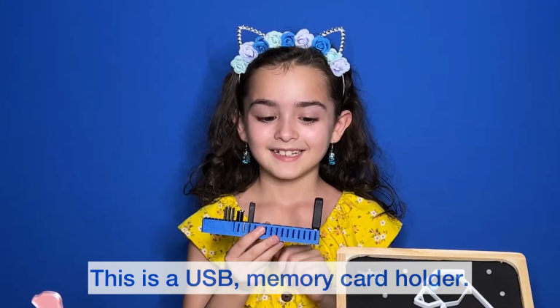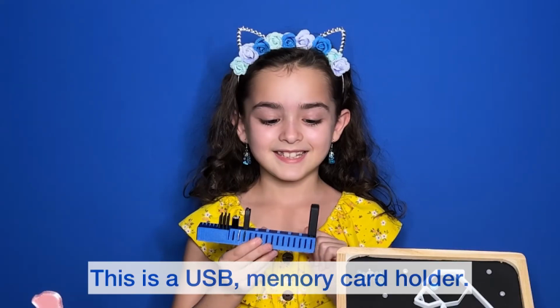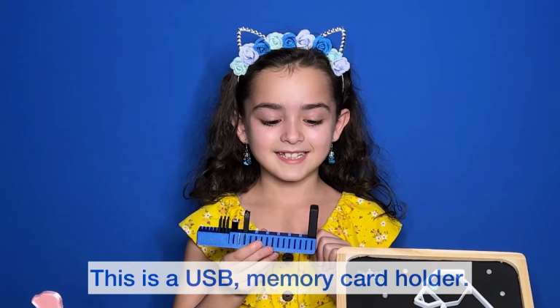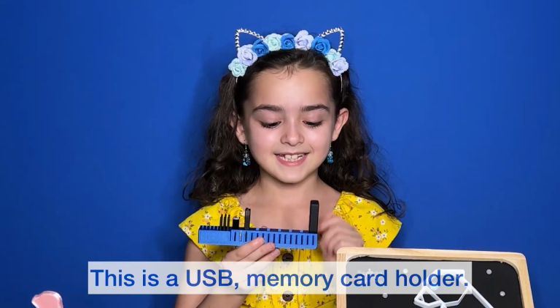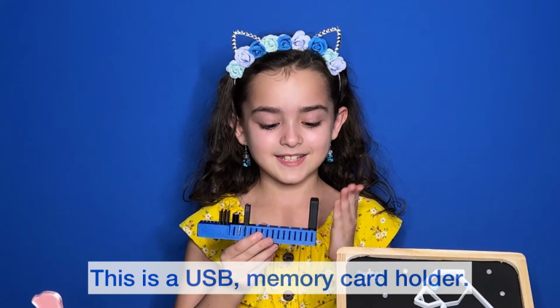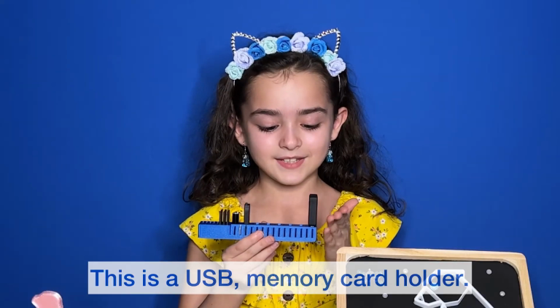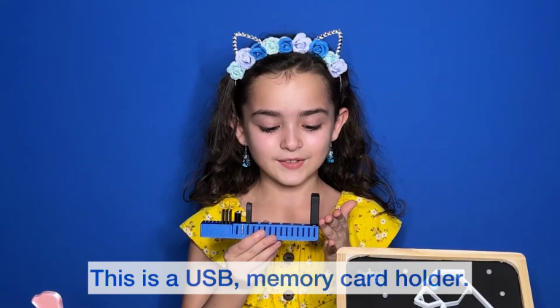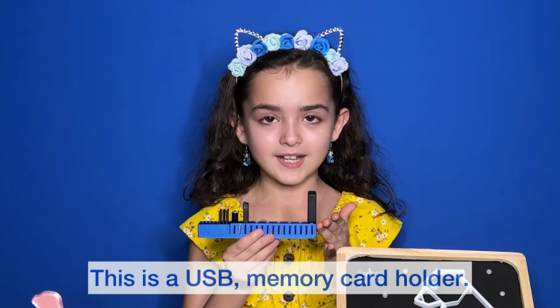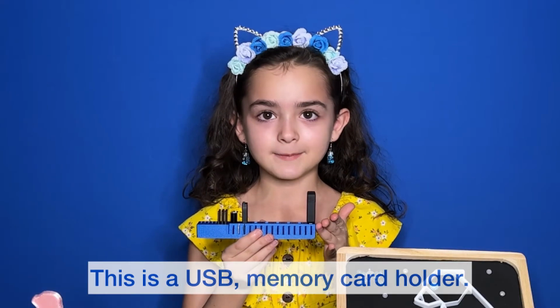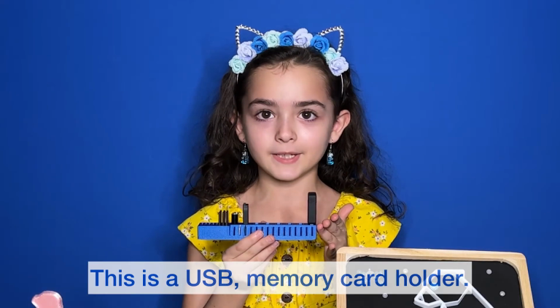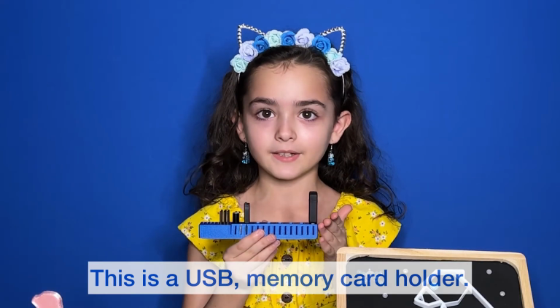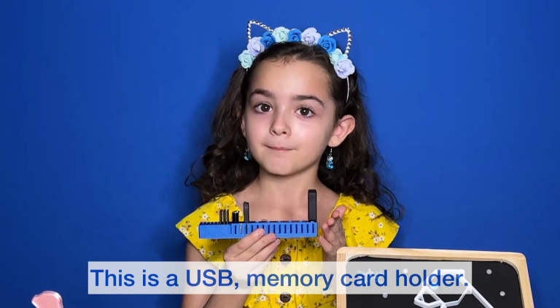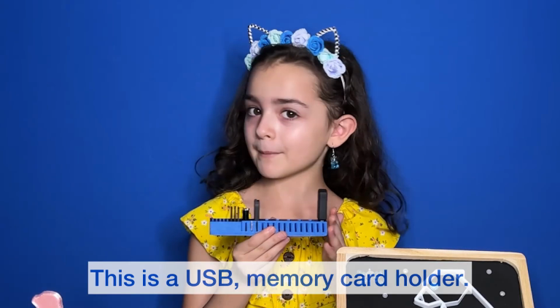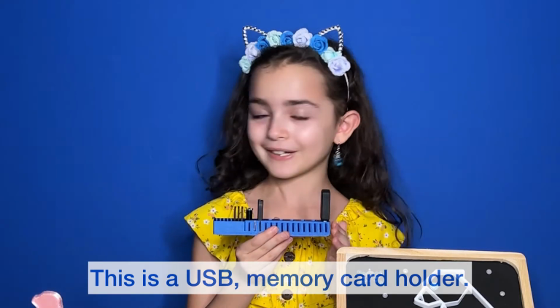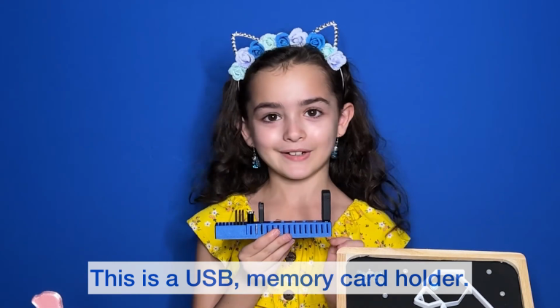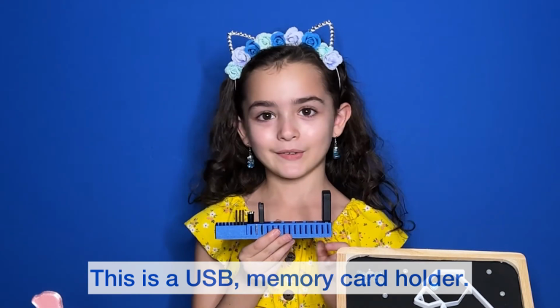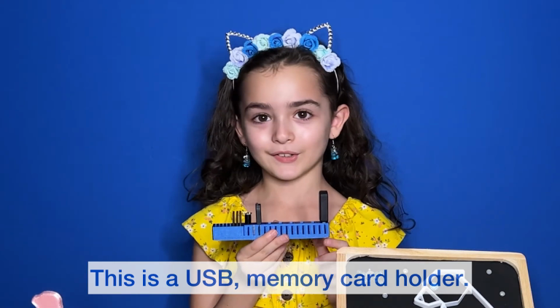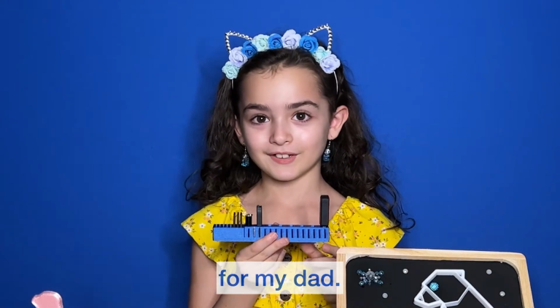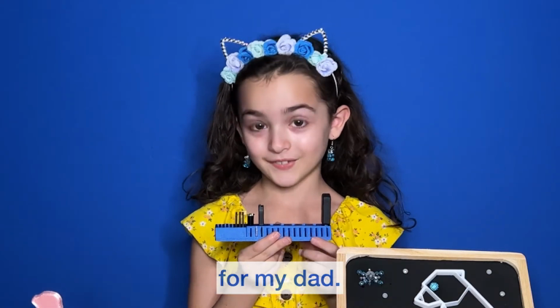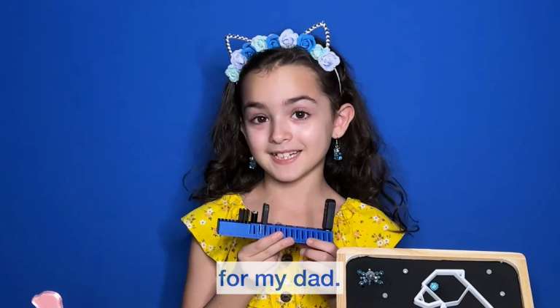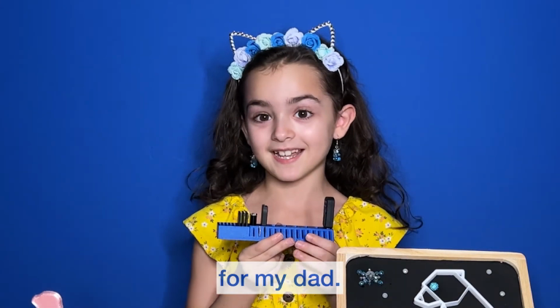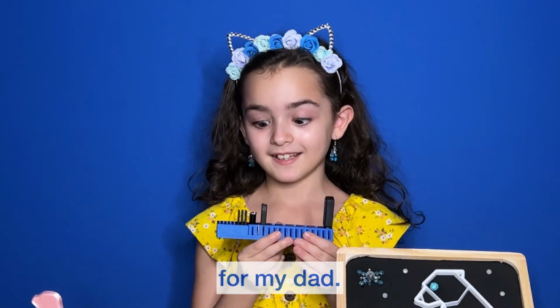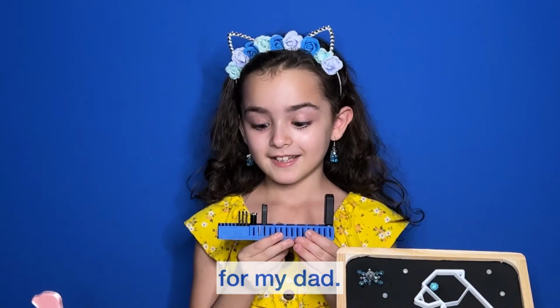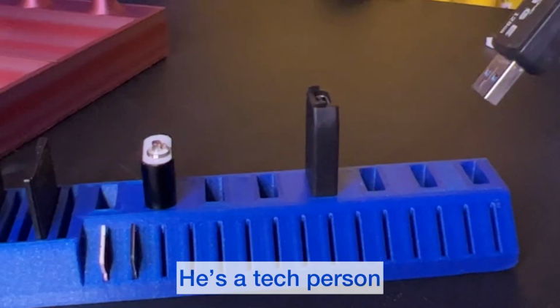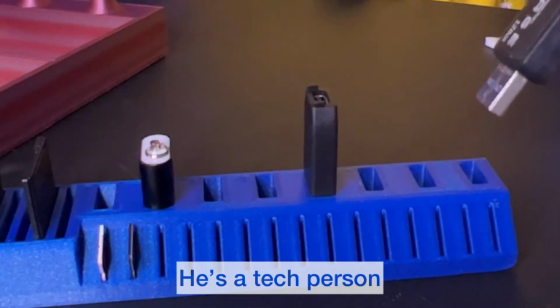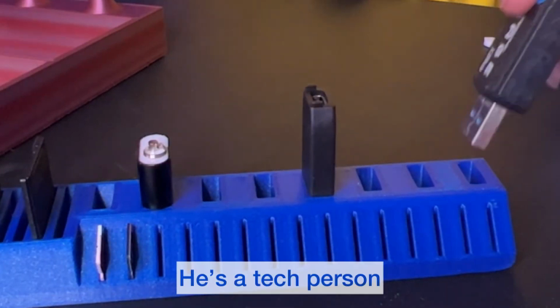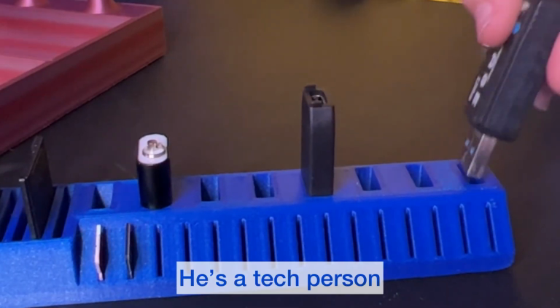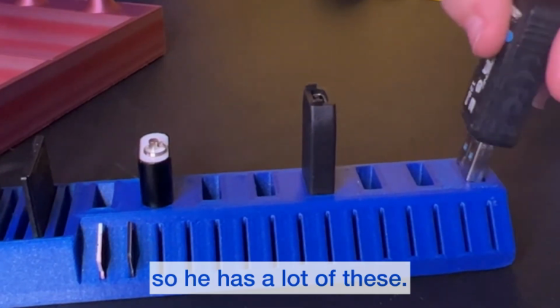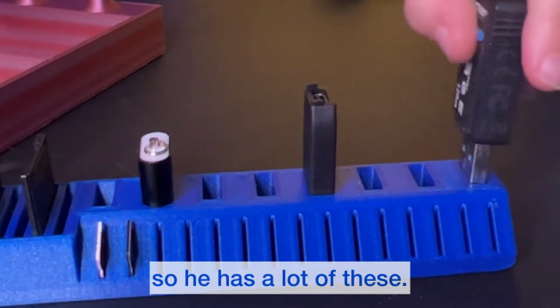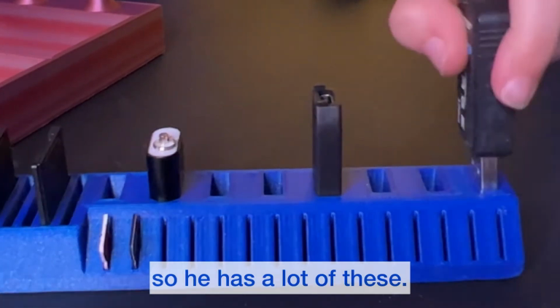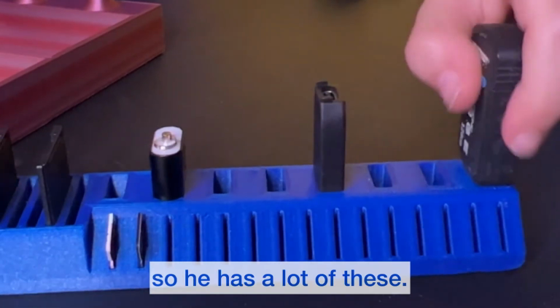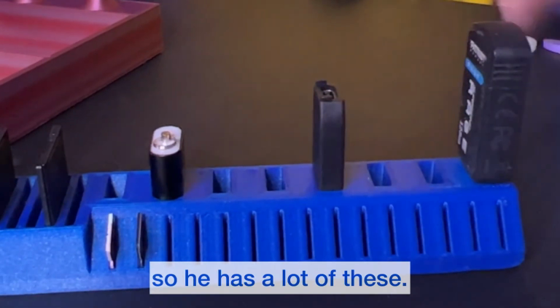This is a USB memory card holder for my dad. He's a tech person so he has a lot of these.